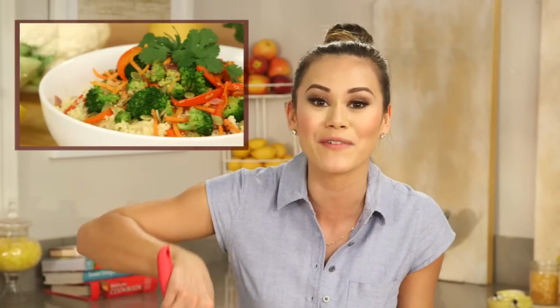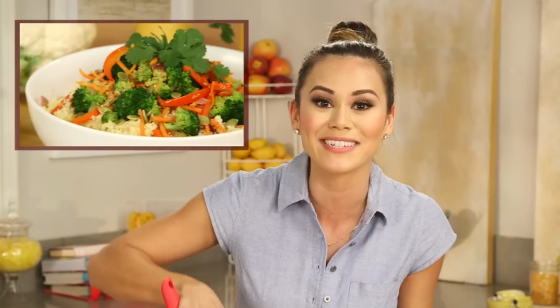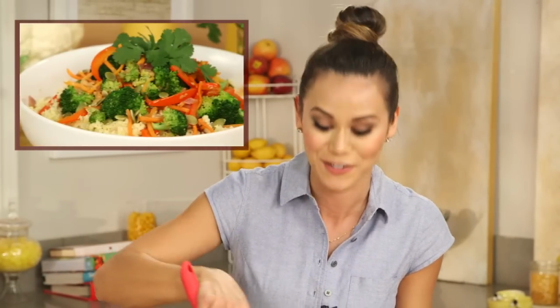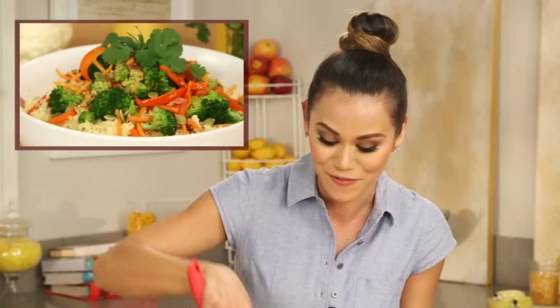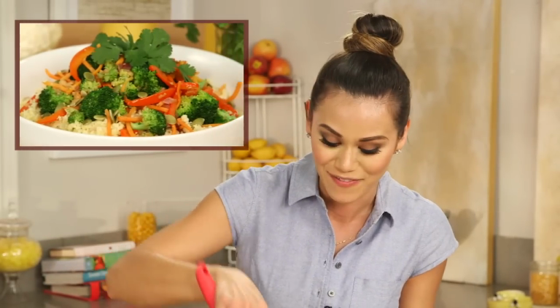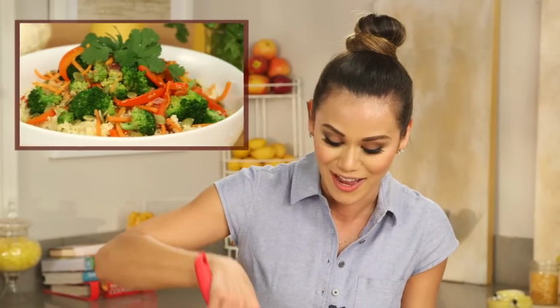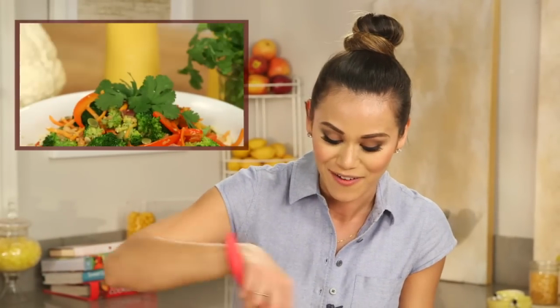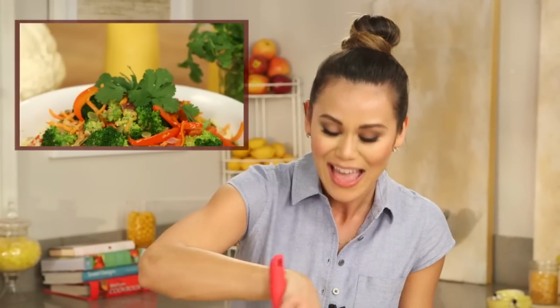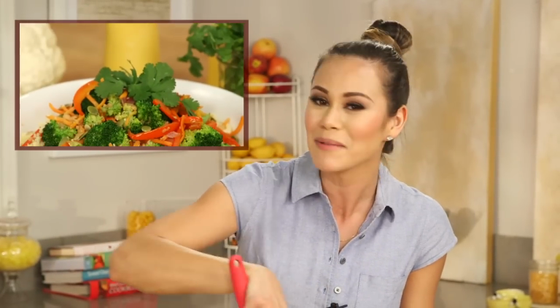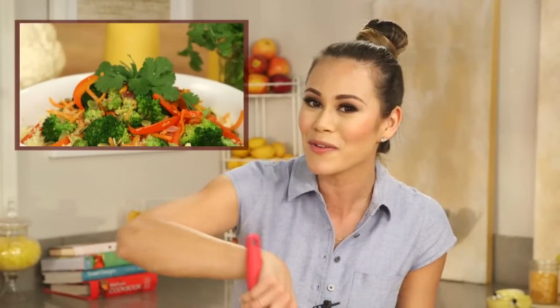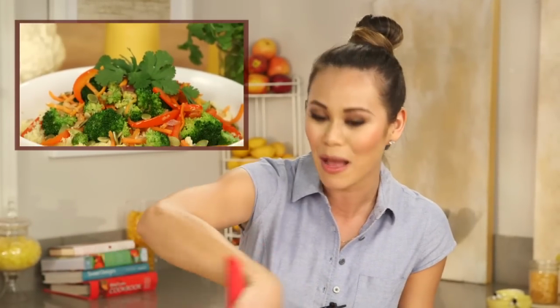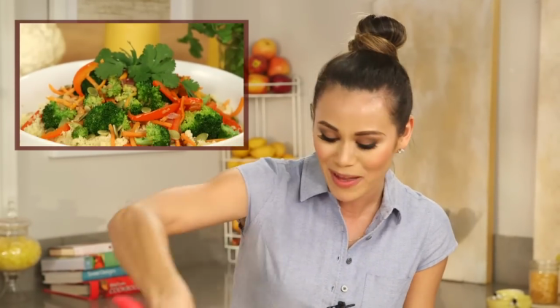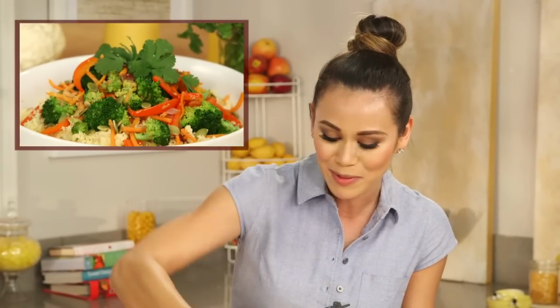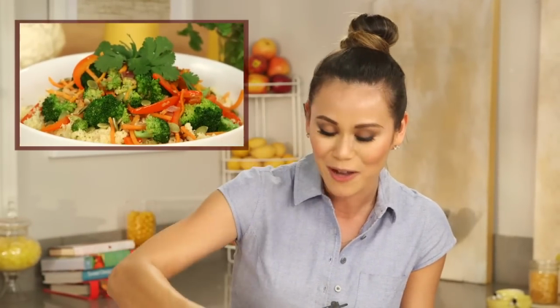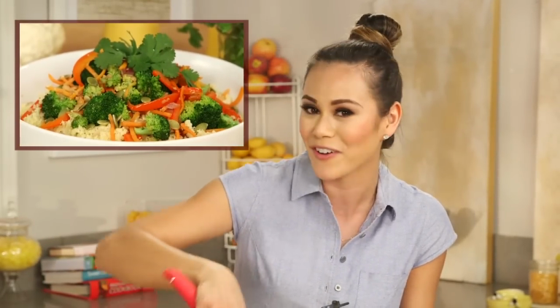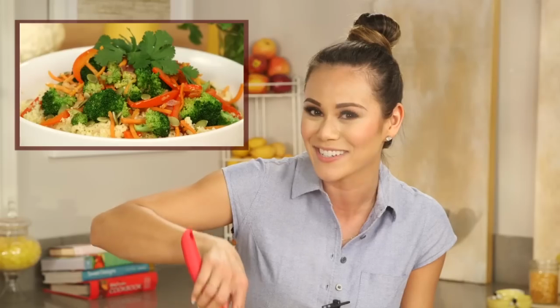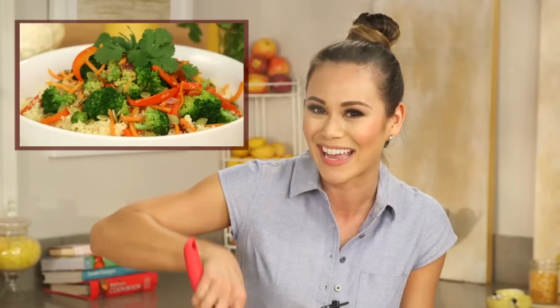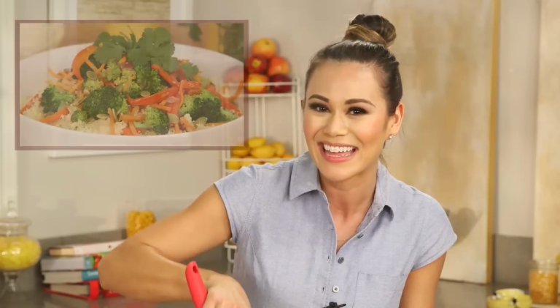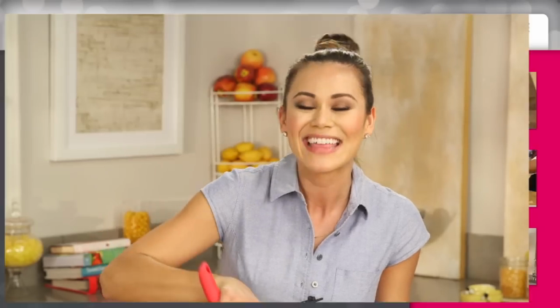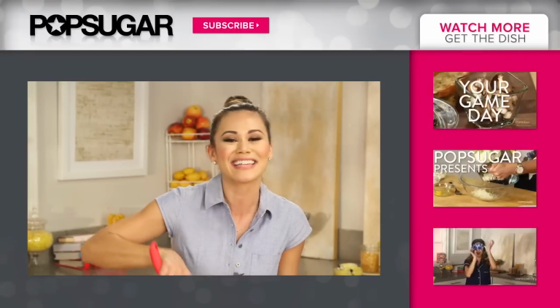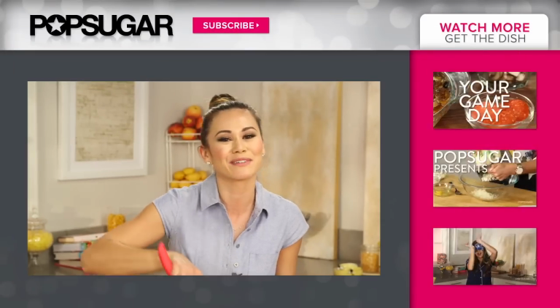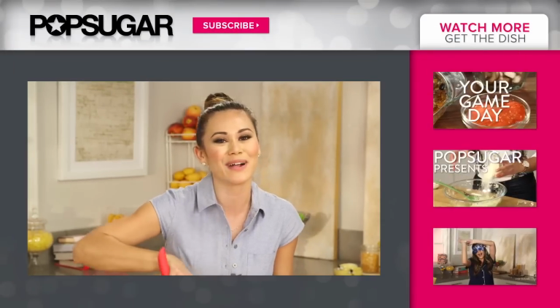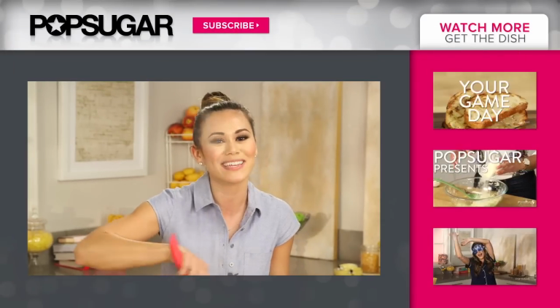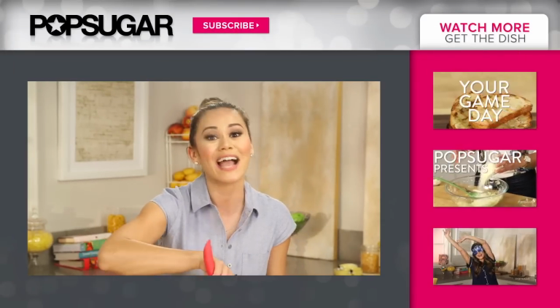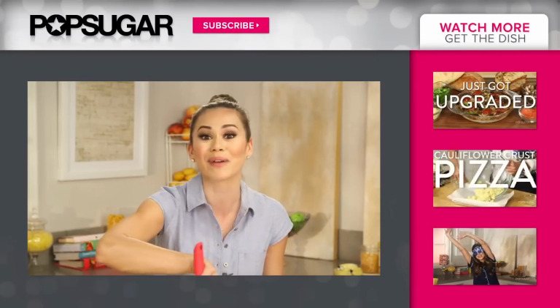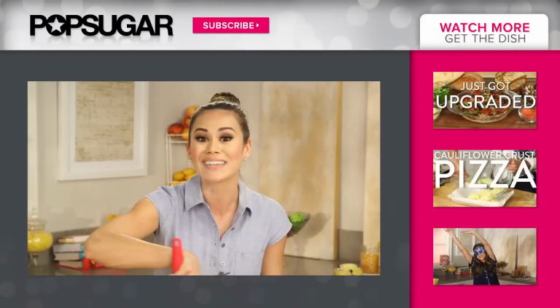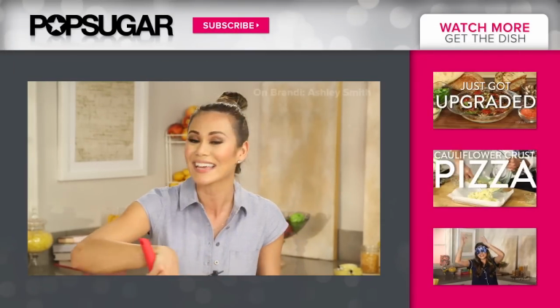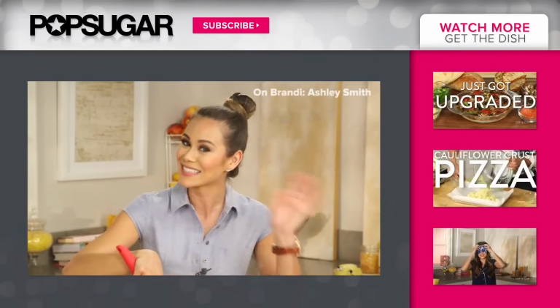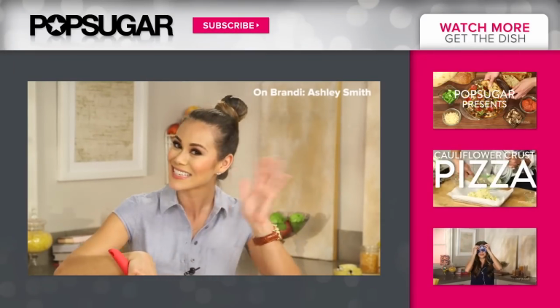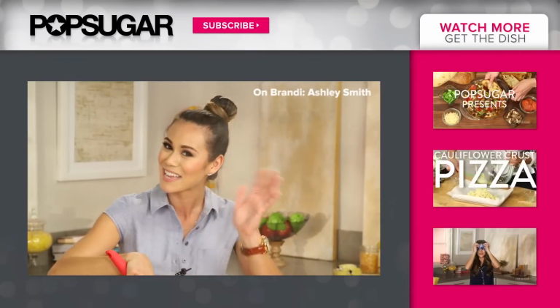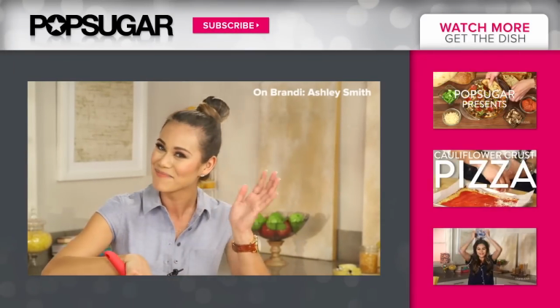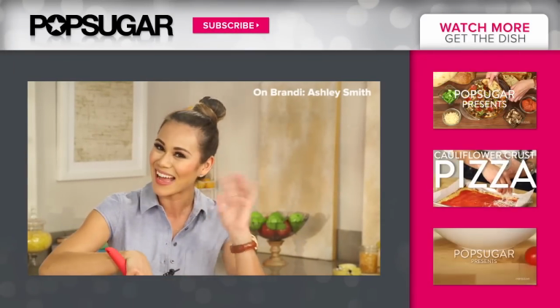If you enjoyed this video, be sure to check out our cauliflower rice stir-fry video and let me know in the comment box below if you're going to try it. Thanks so much for watching — I'm Brandi, and I'll see you next time. Bye!